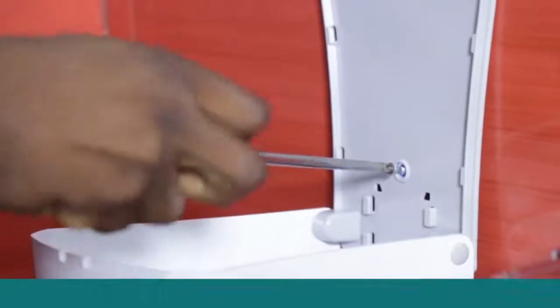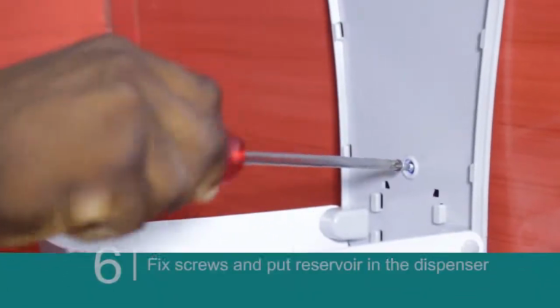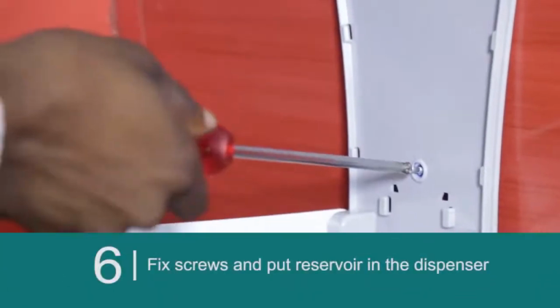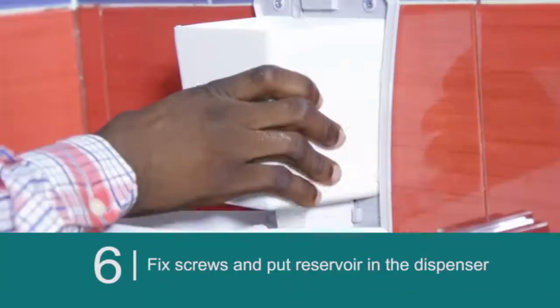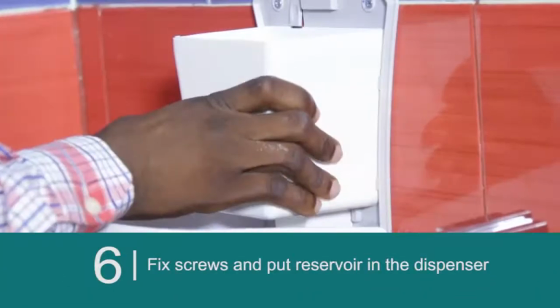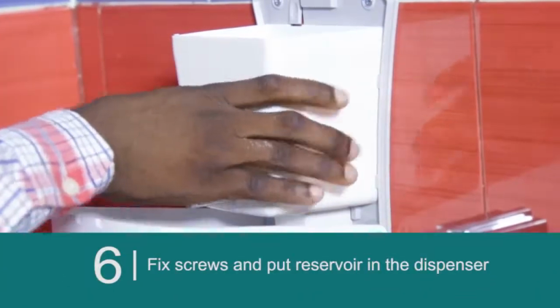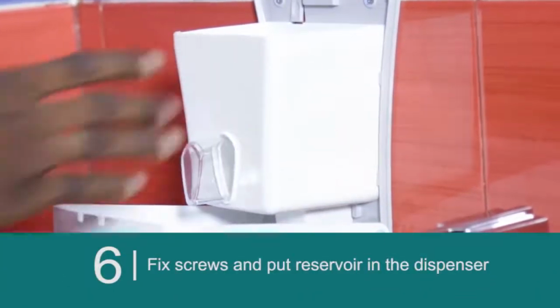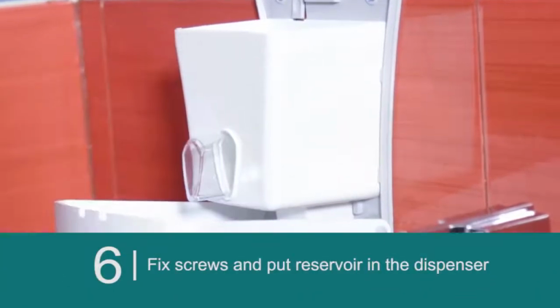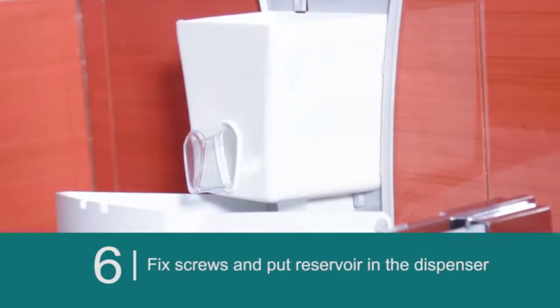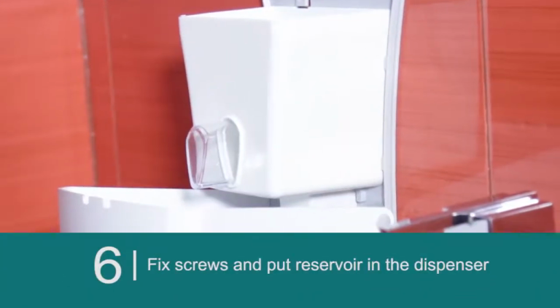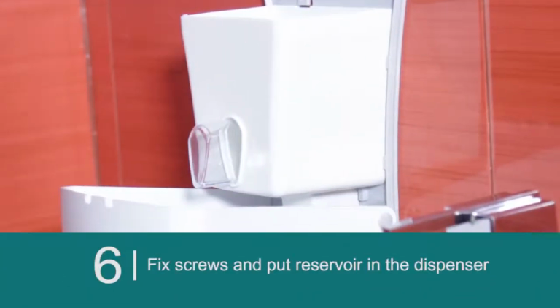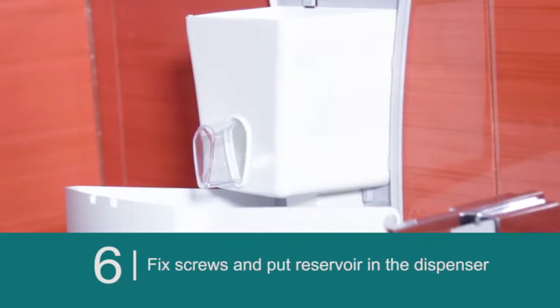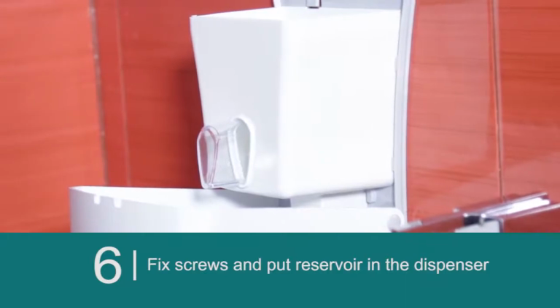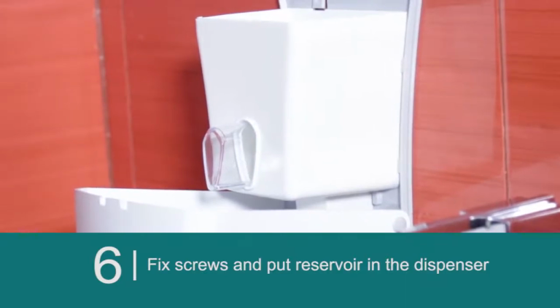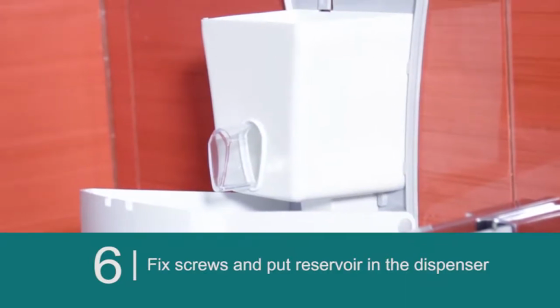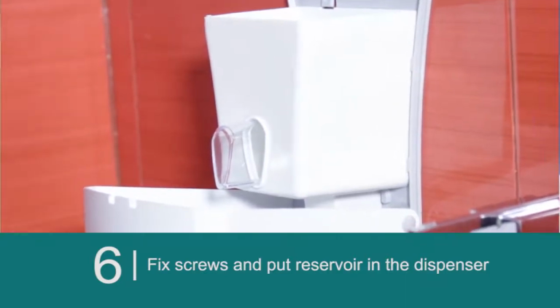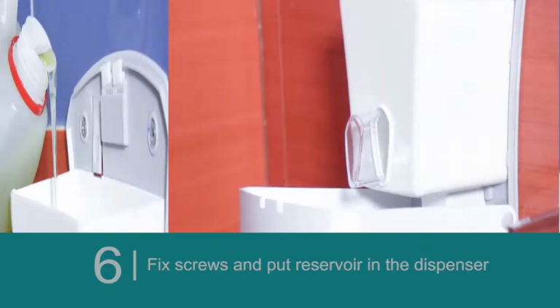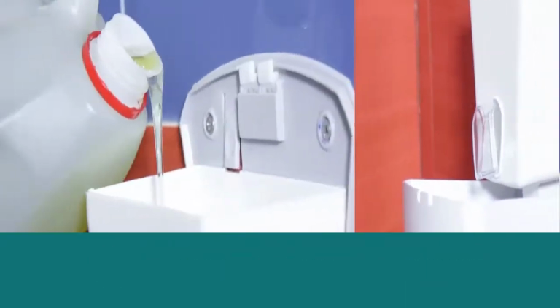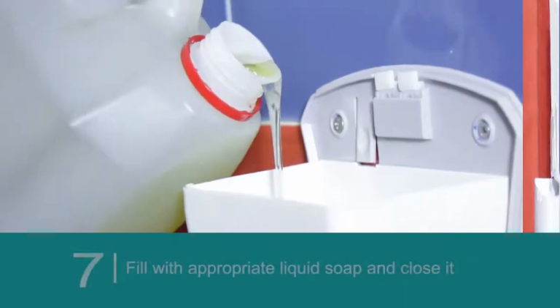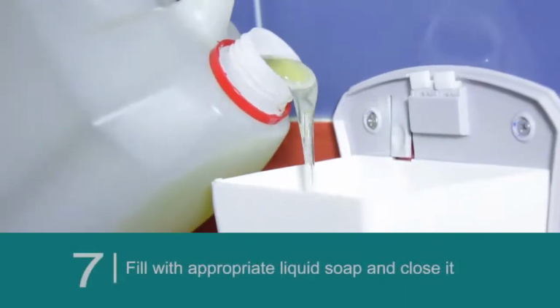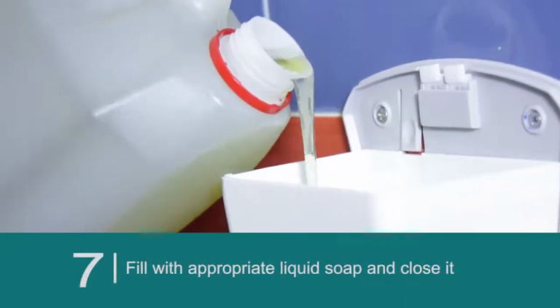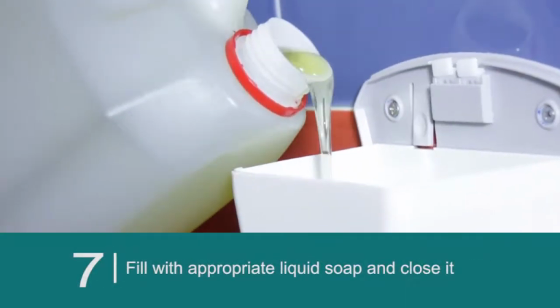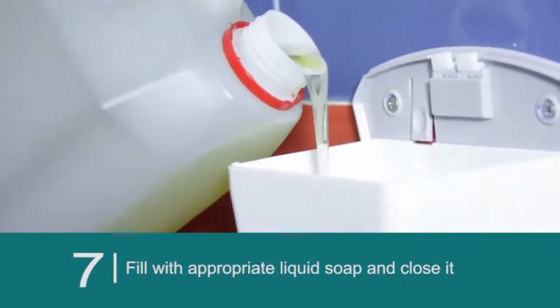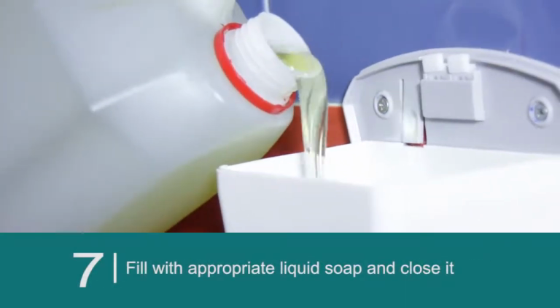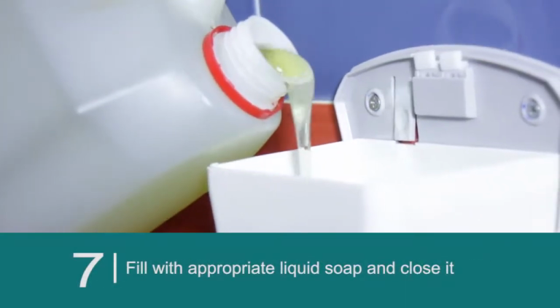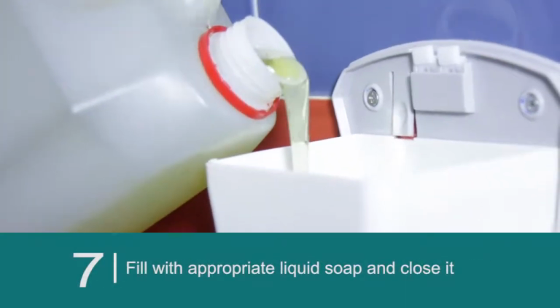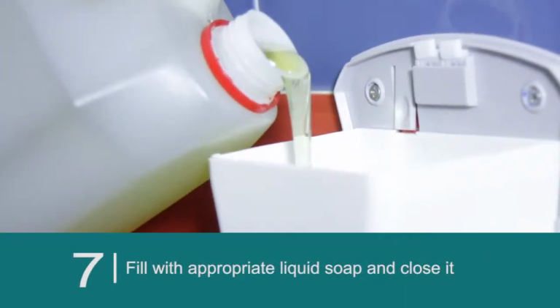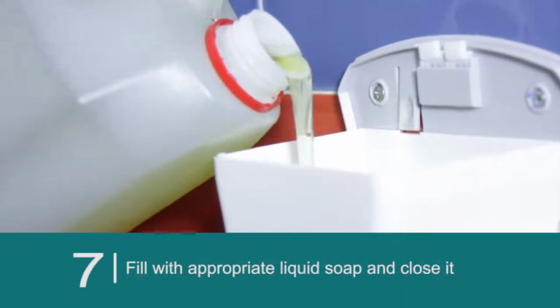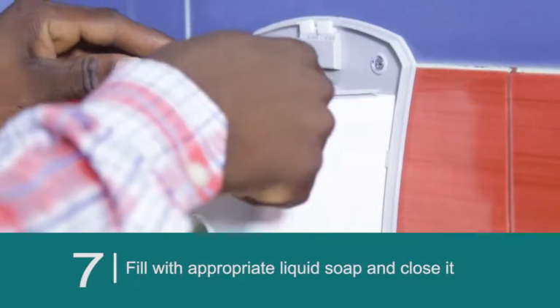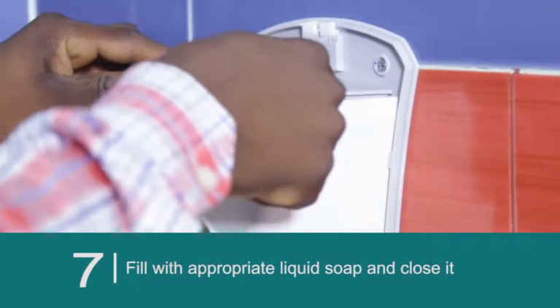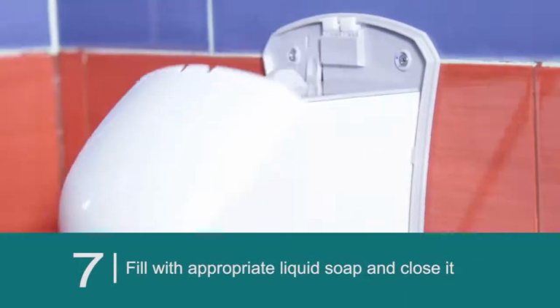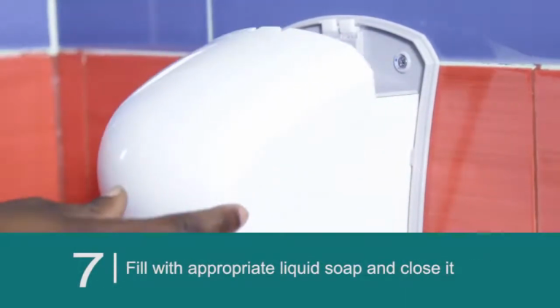Fix the screws and put the reservoir in the dispenser. Fill with appropriate liquid soap and close it.